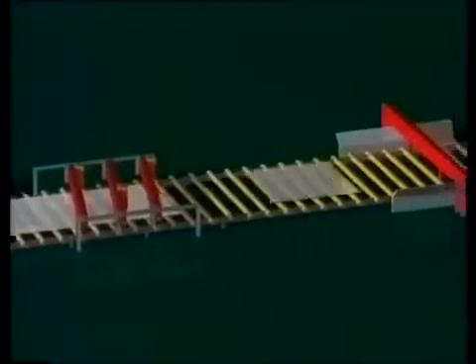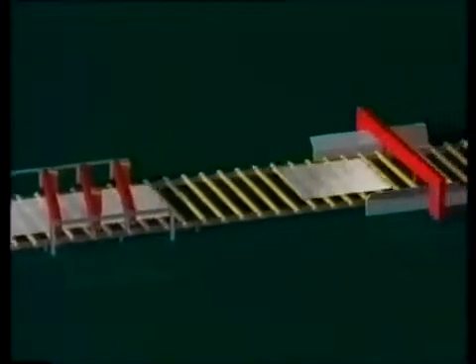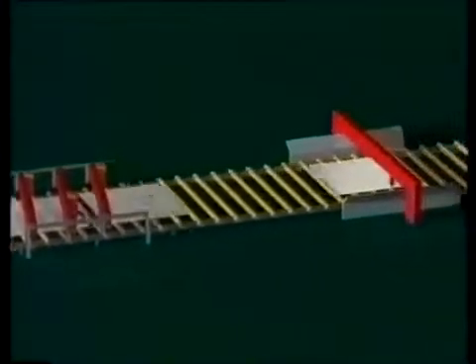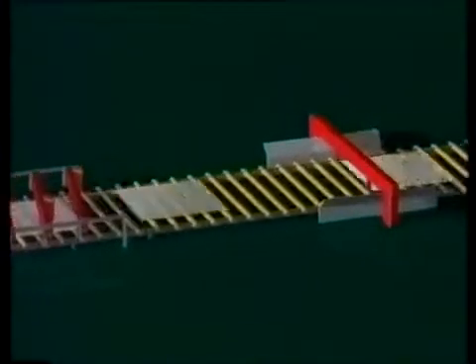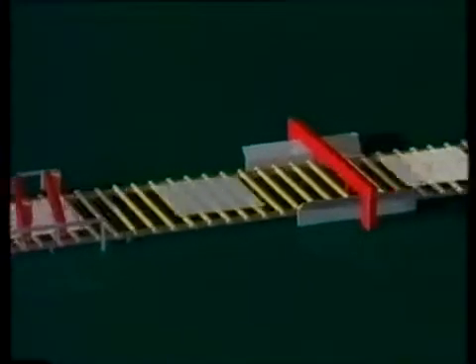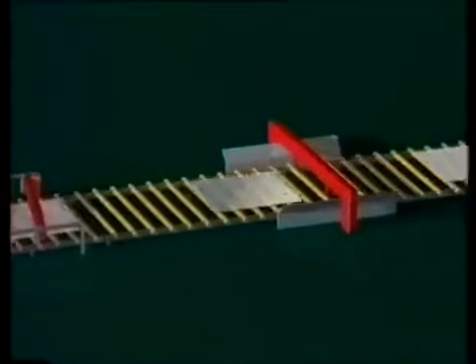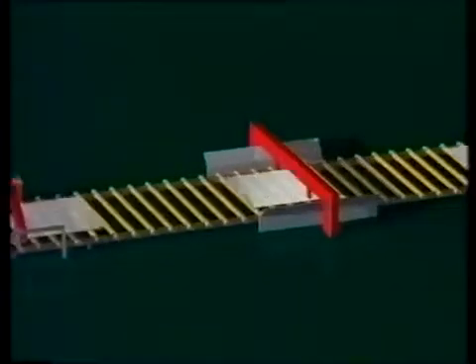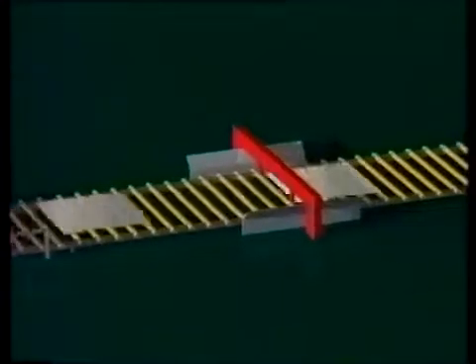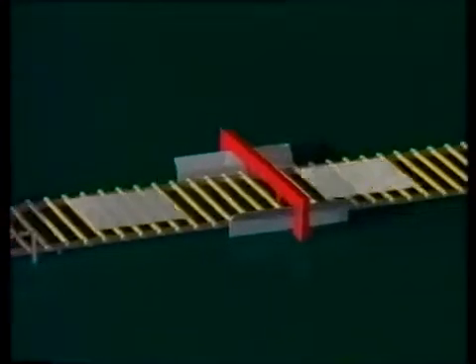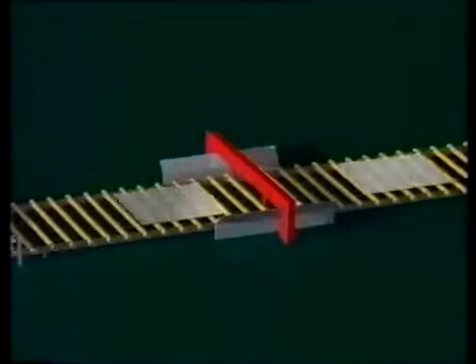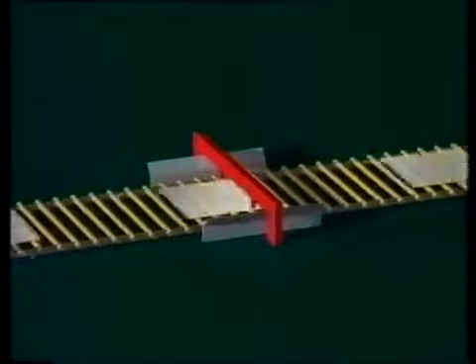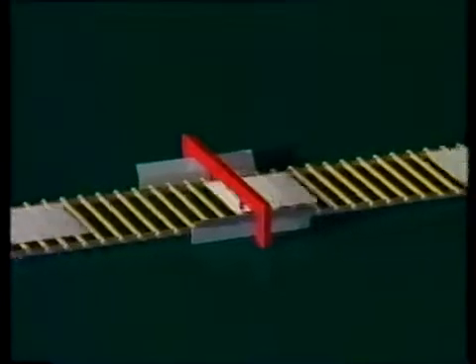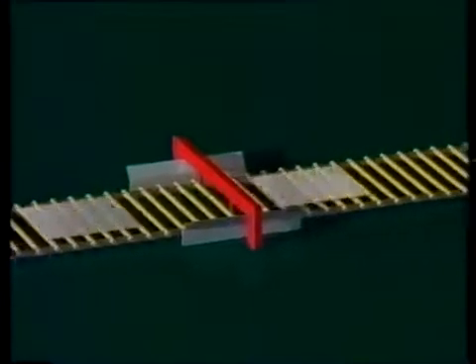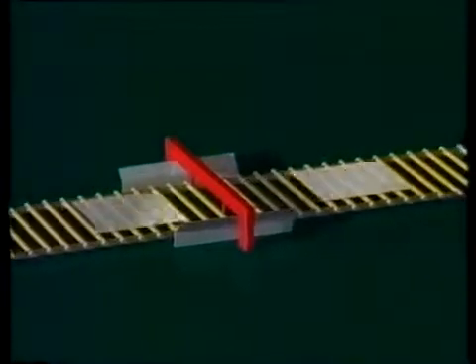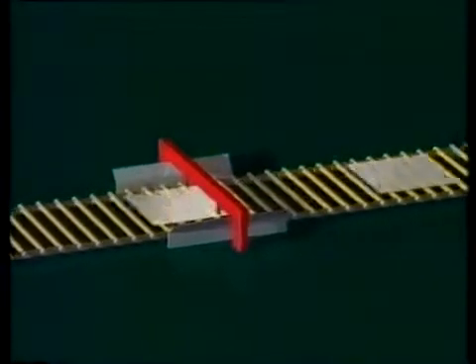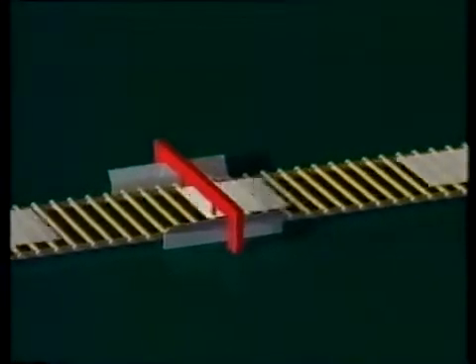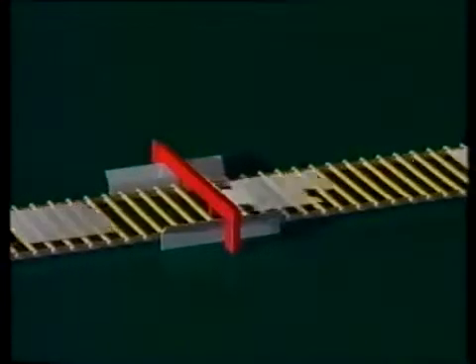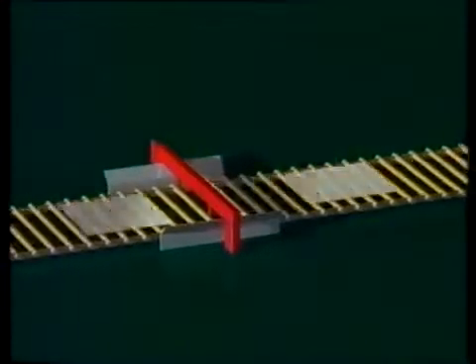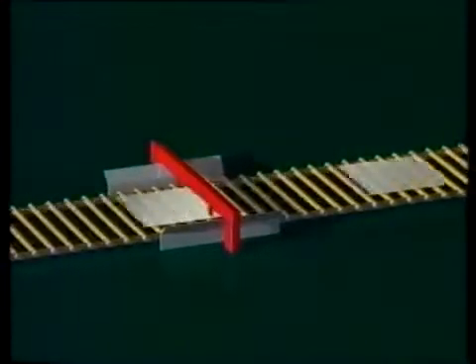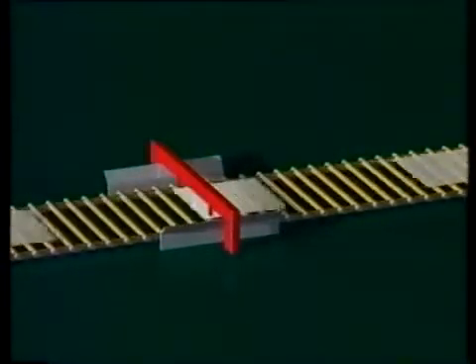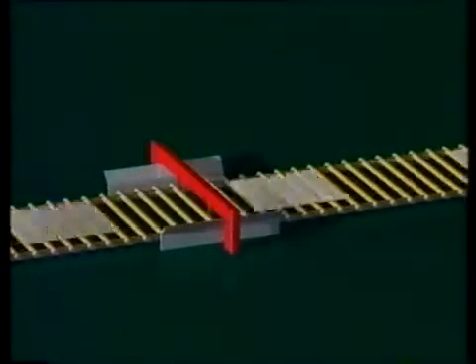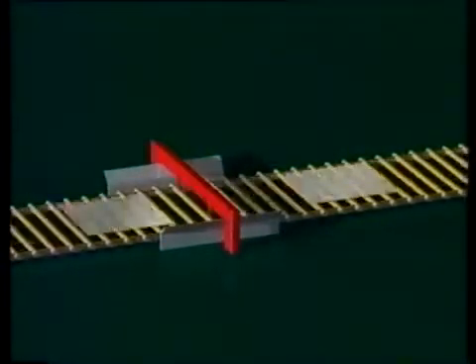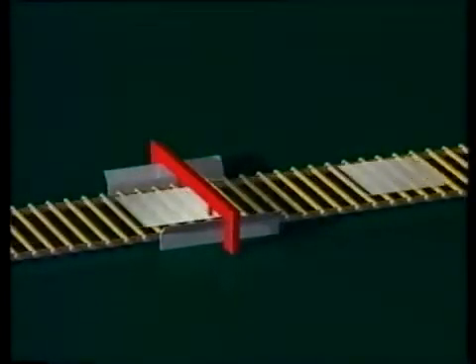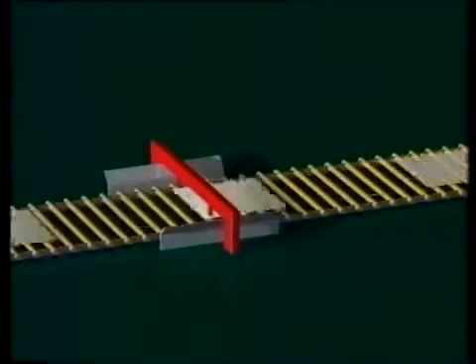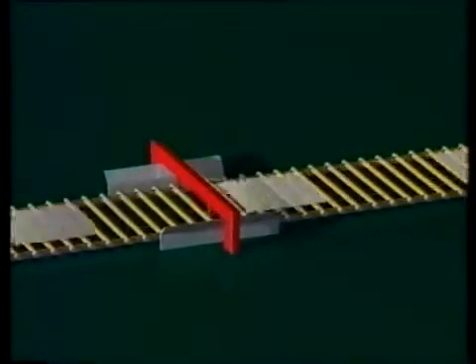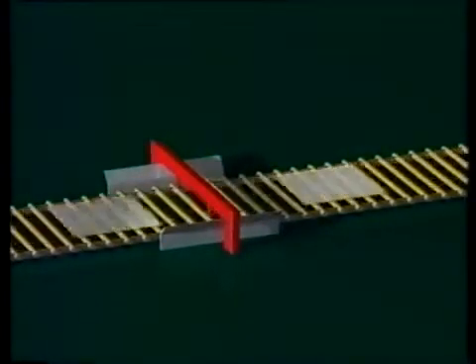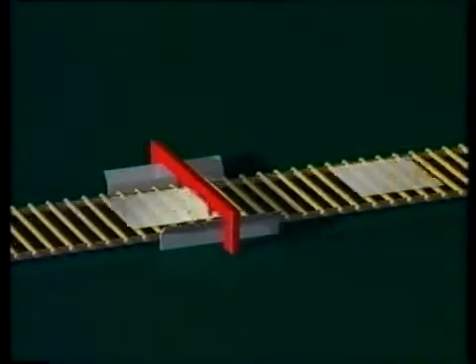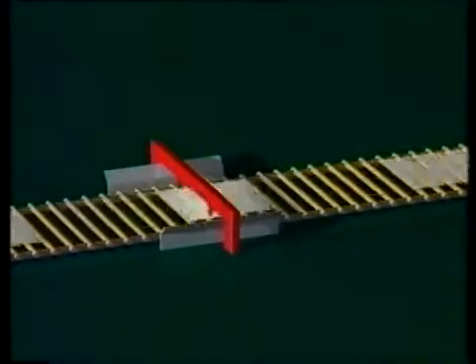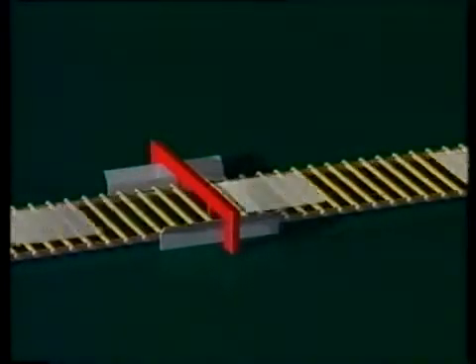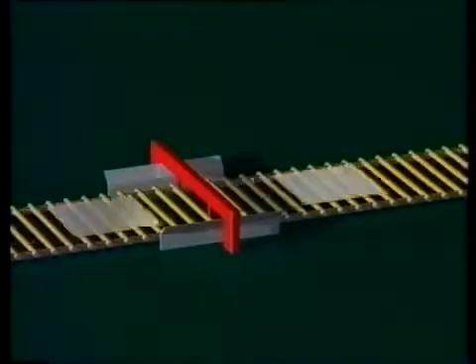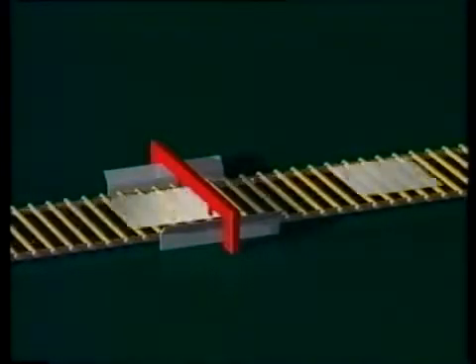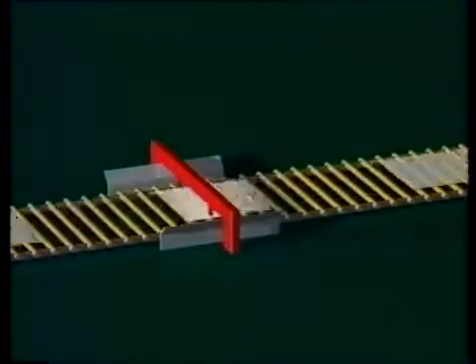Each line can produce 700 tons of glass a day, every day, for up to 10 years.